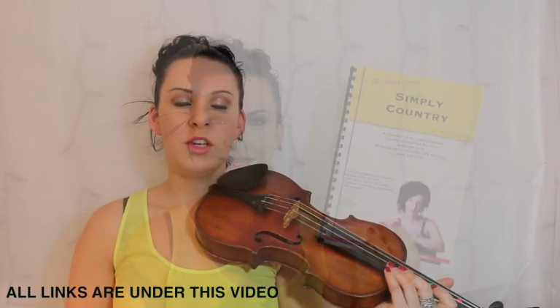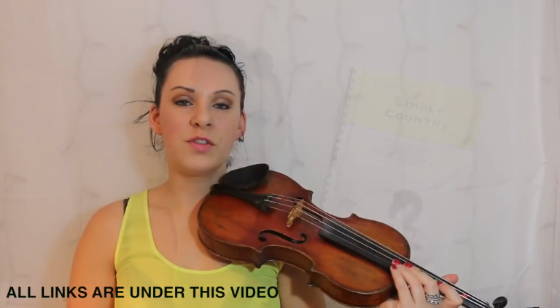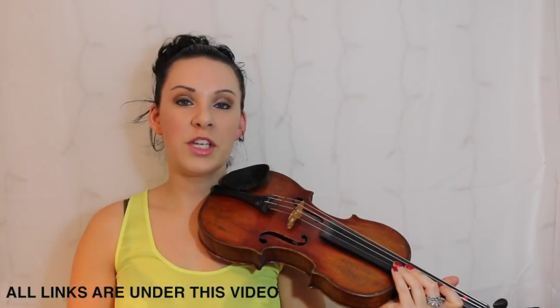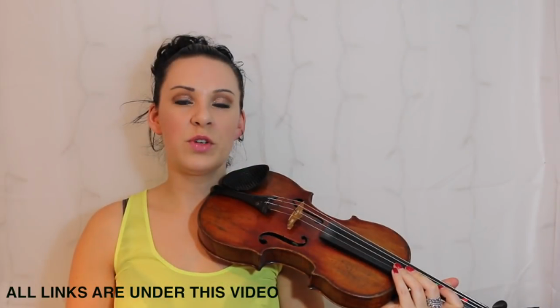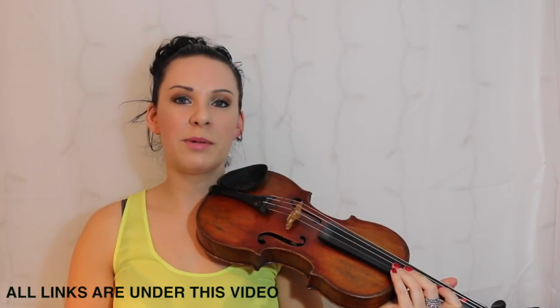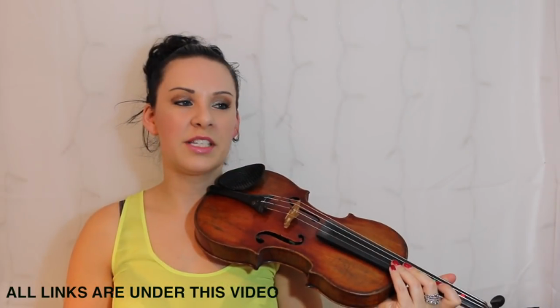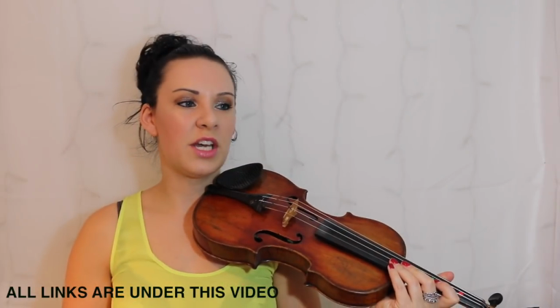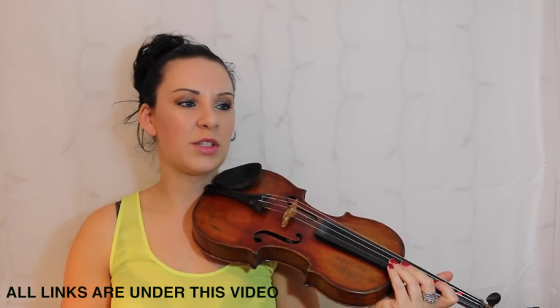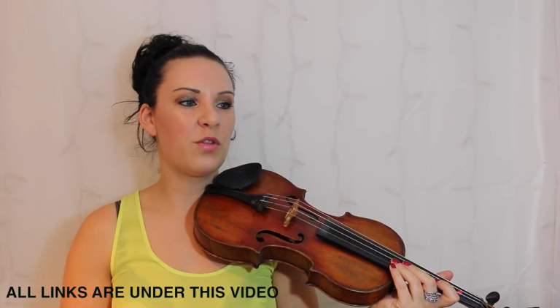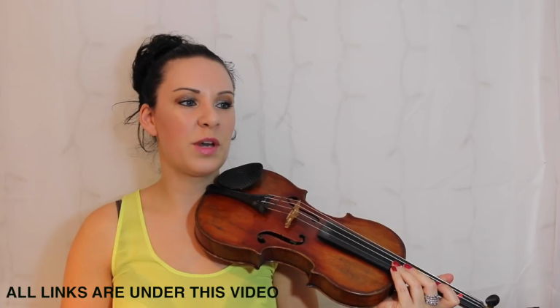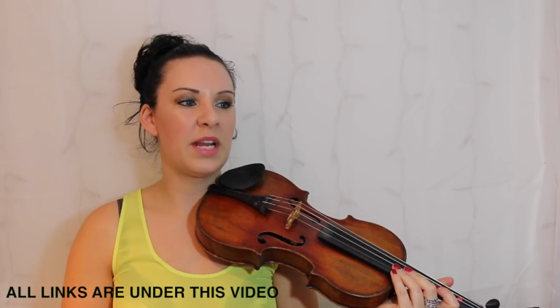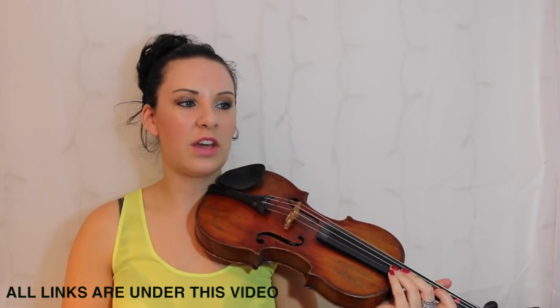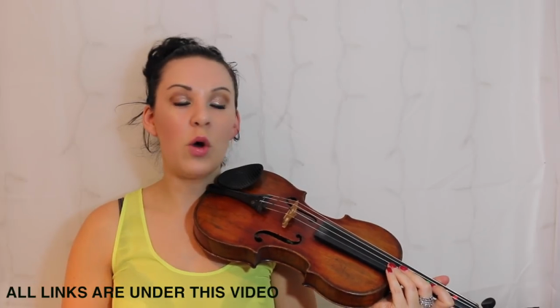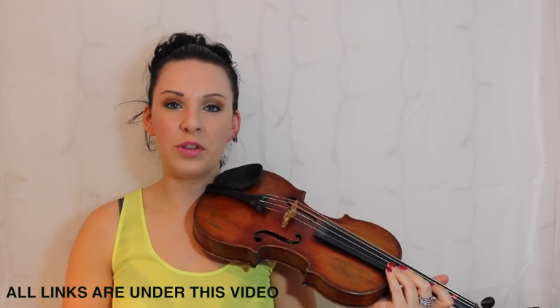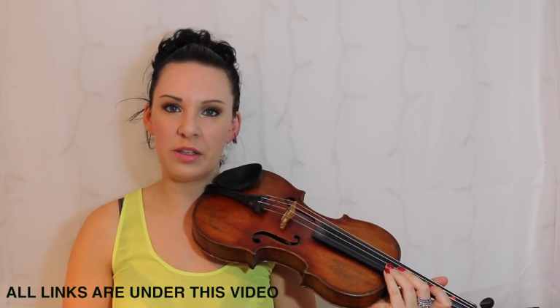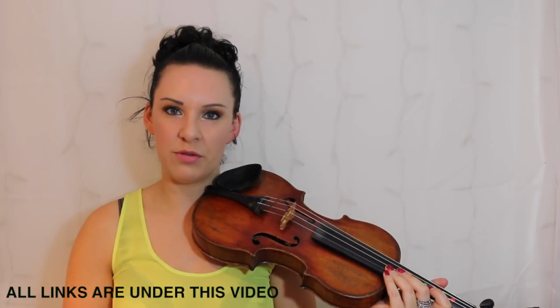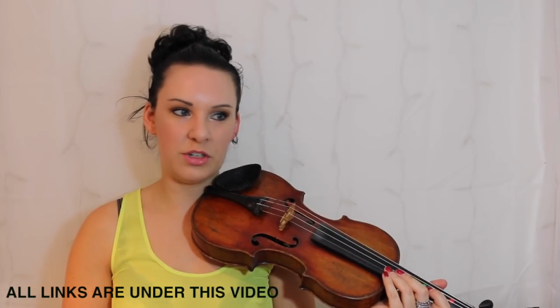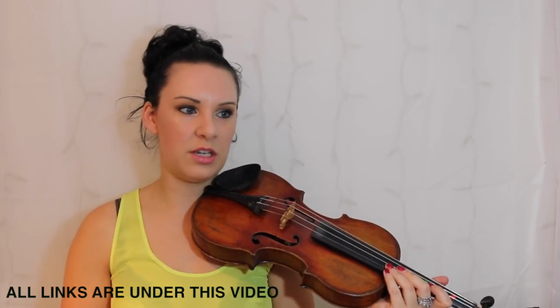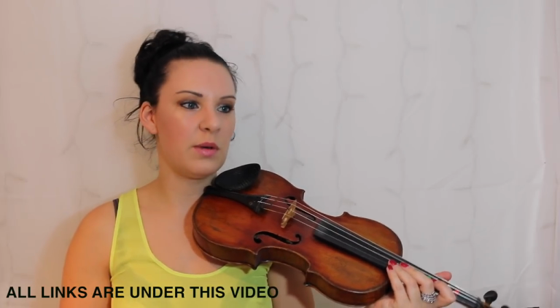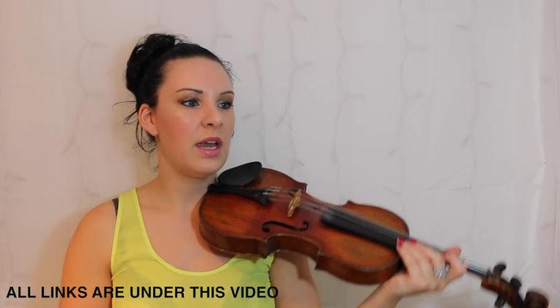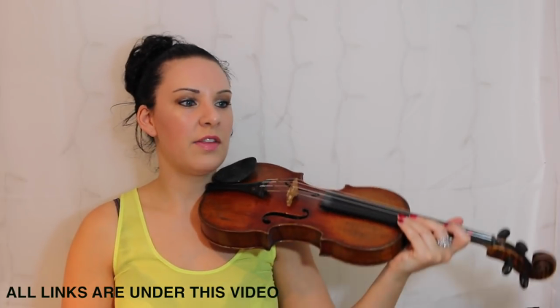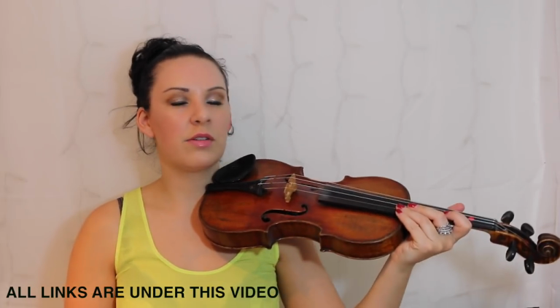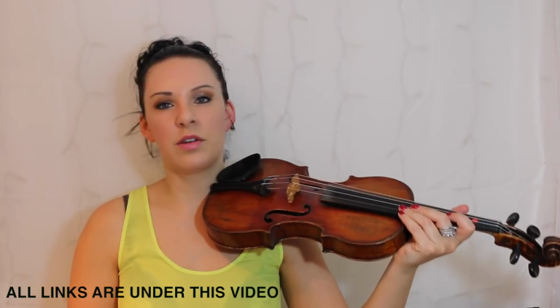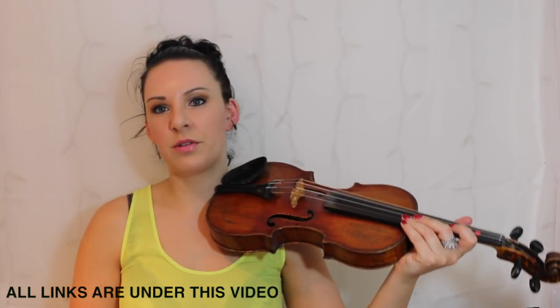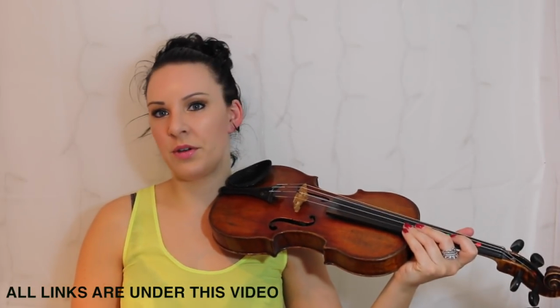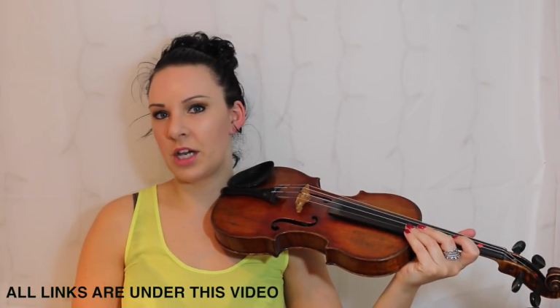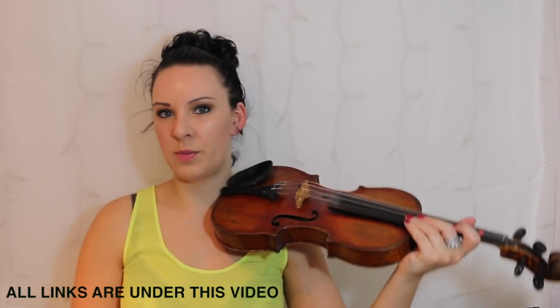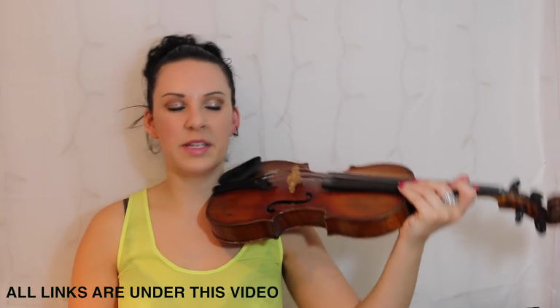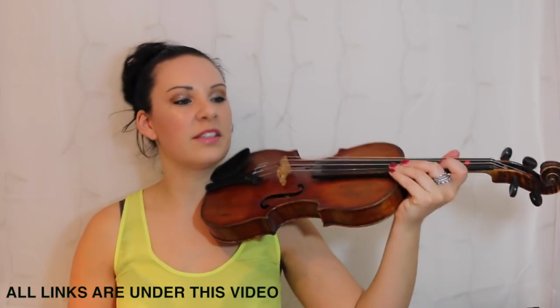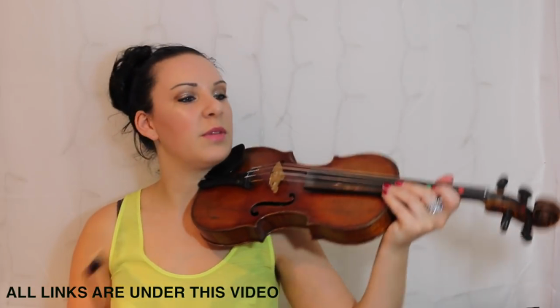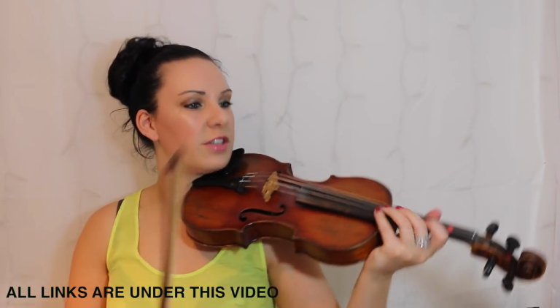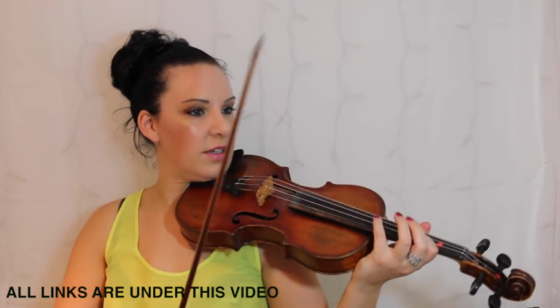First of all I'm going to start off by playing the whole thing through to you, and then I'll go through a couple of bits in the music.